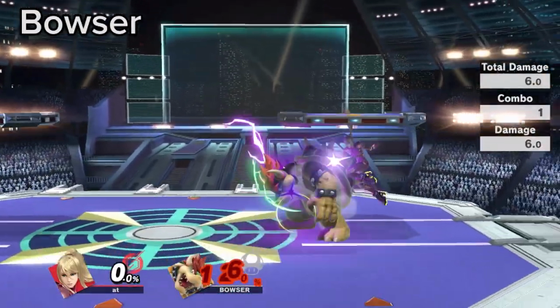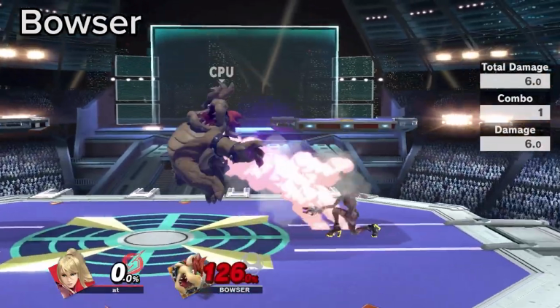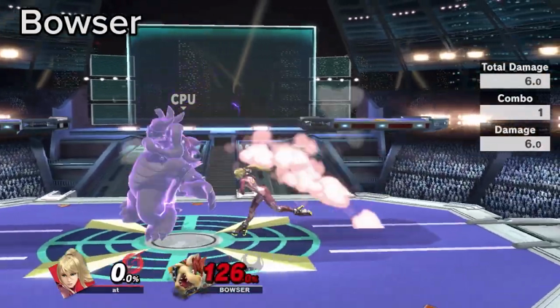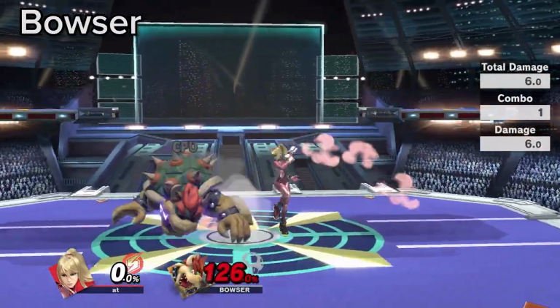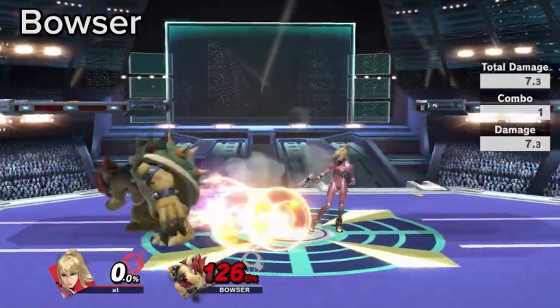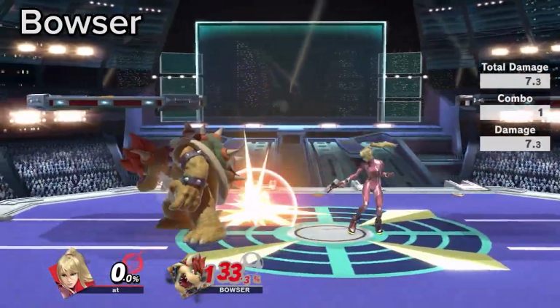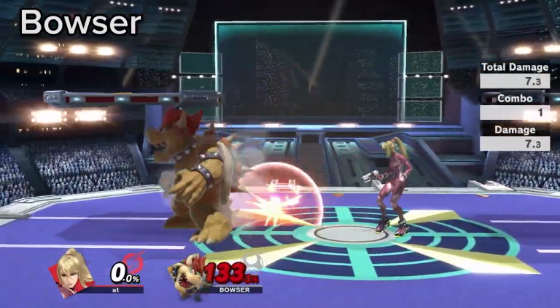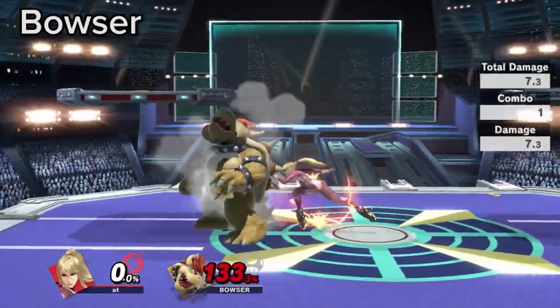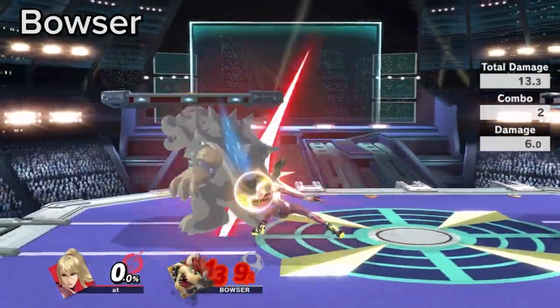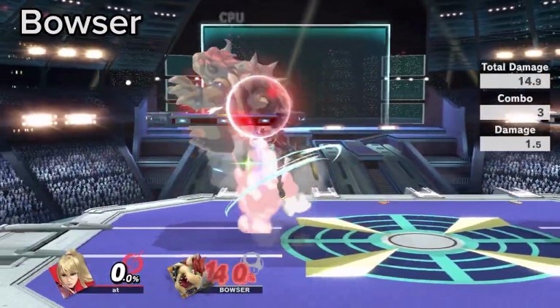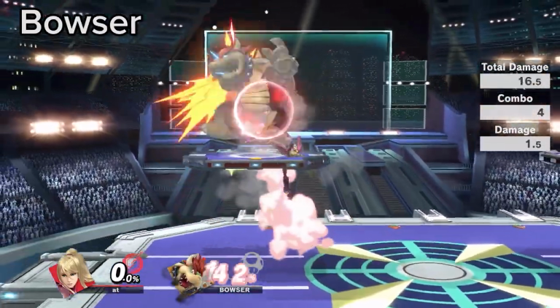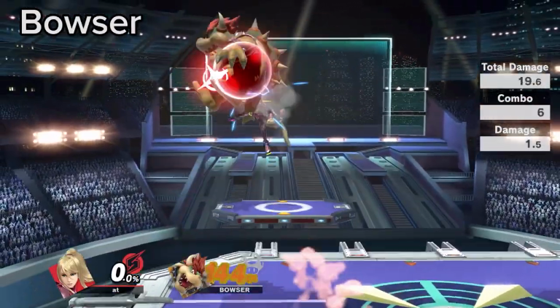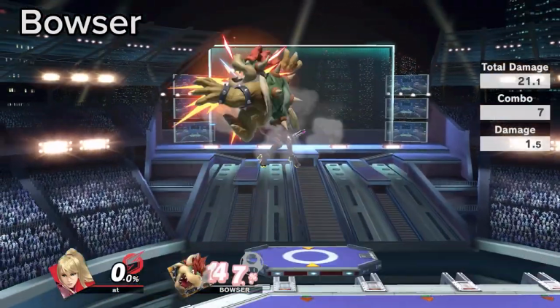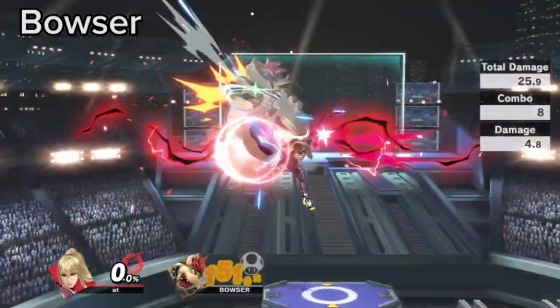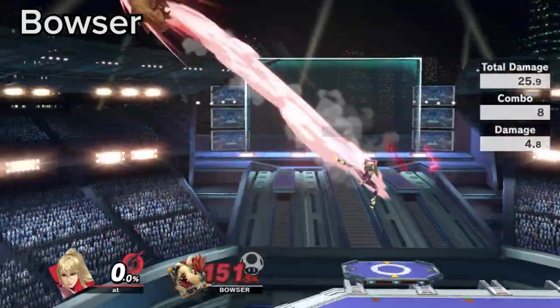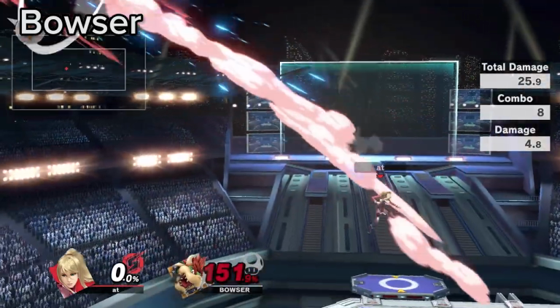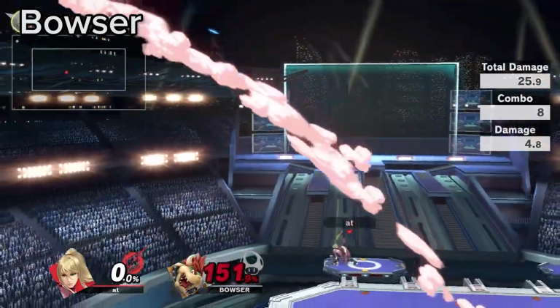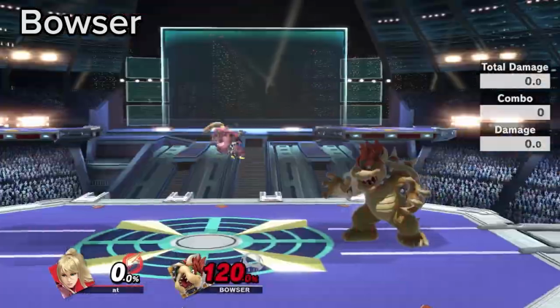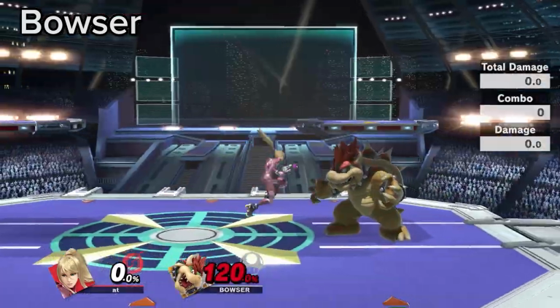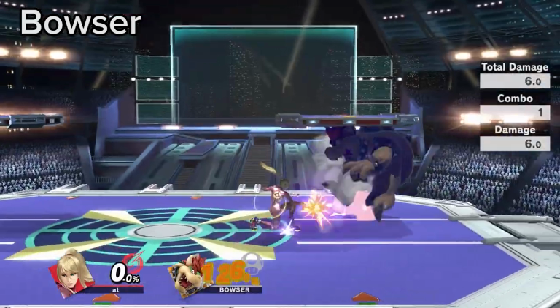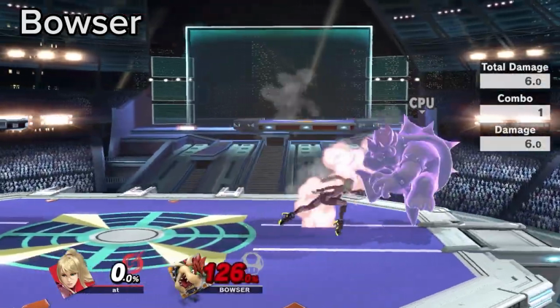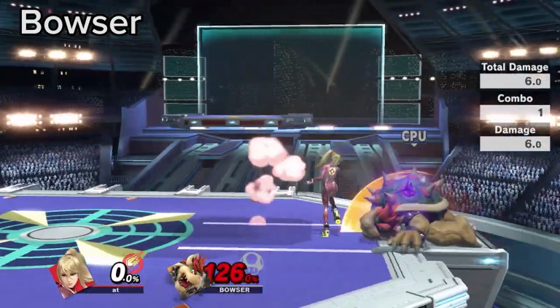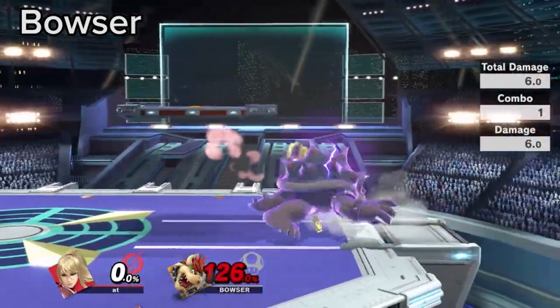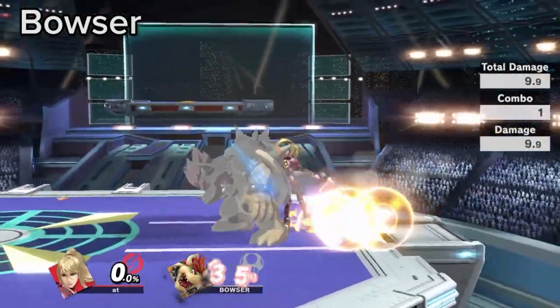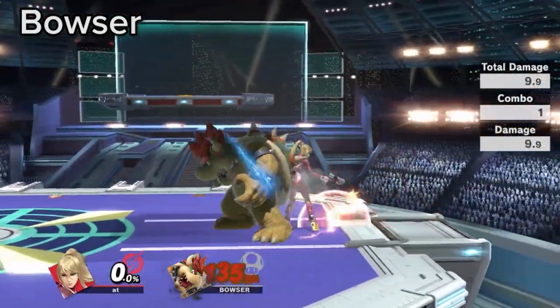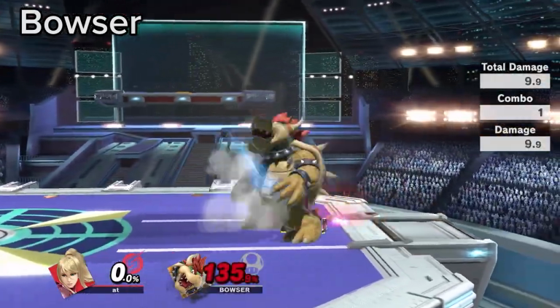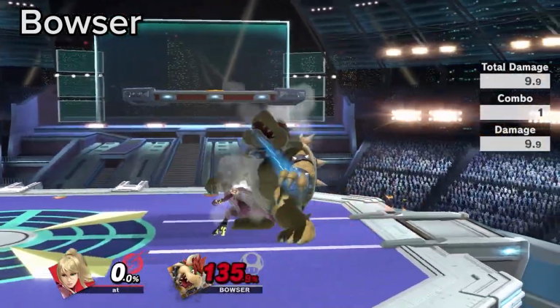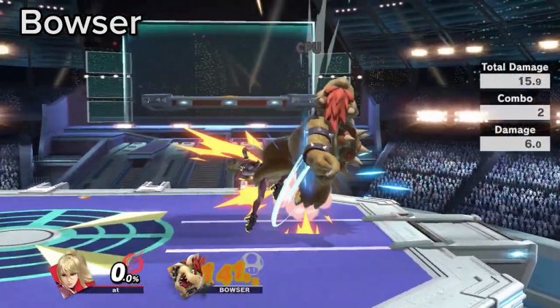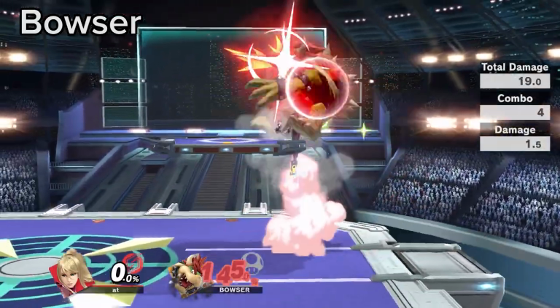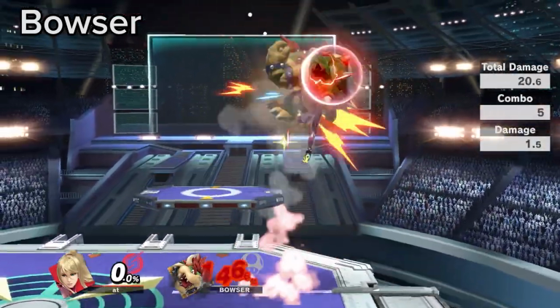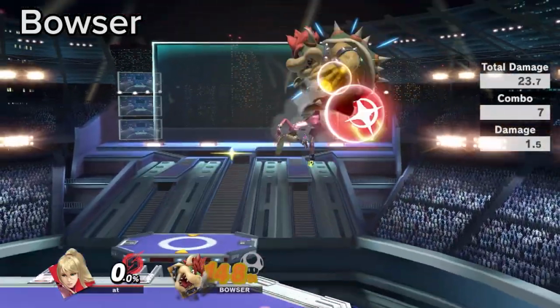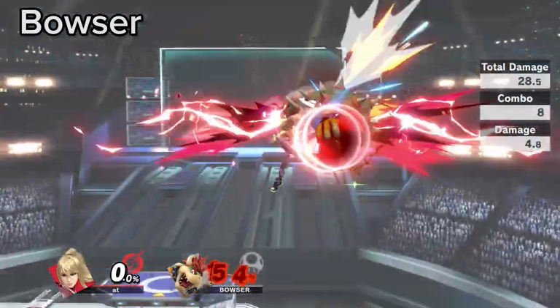Bowser's tech rolls are some of the worst in the game. Down smash to cover neutral tech will almost always work if spaced properly.